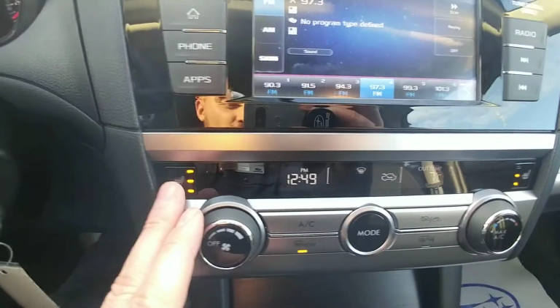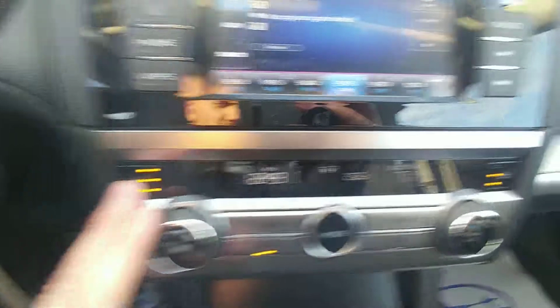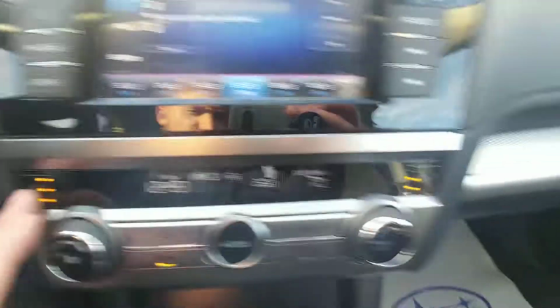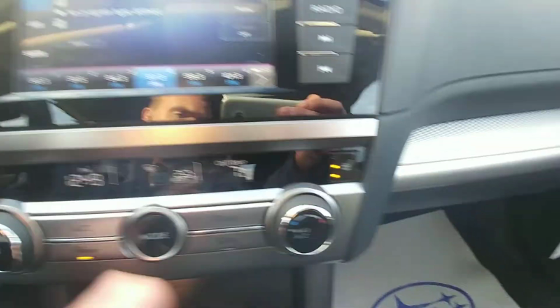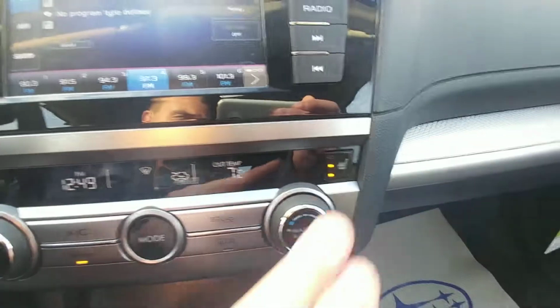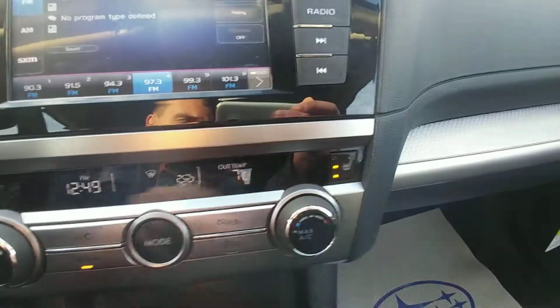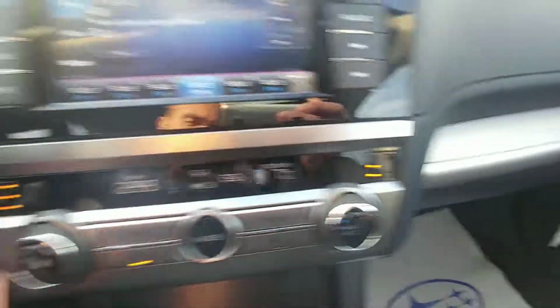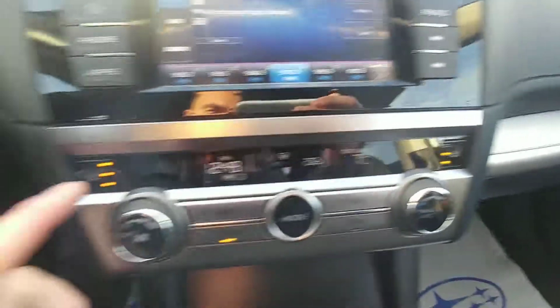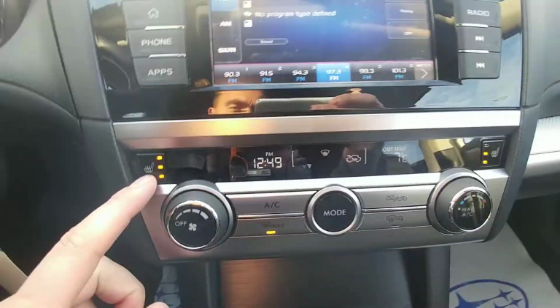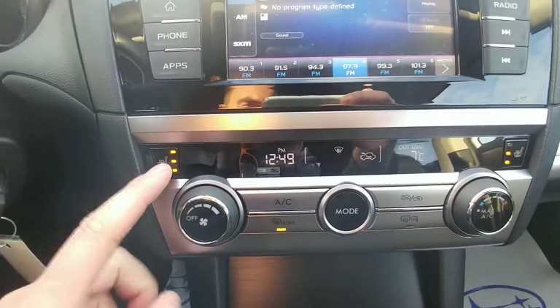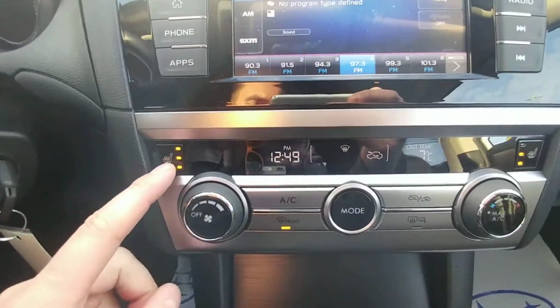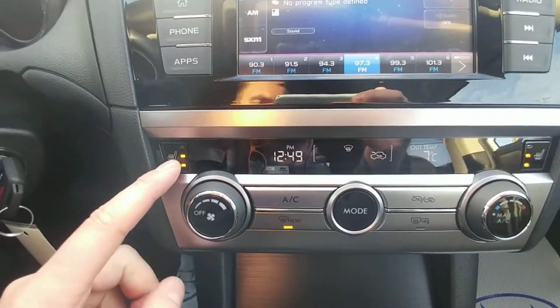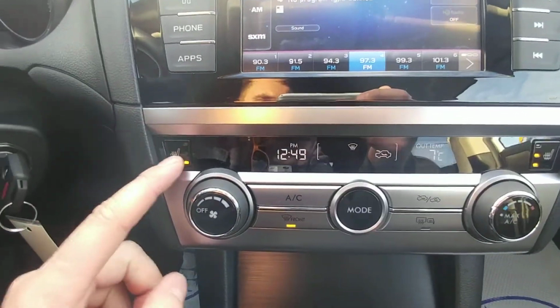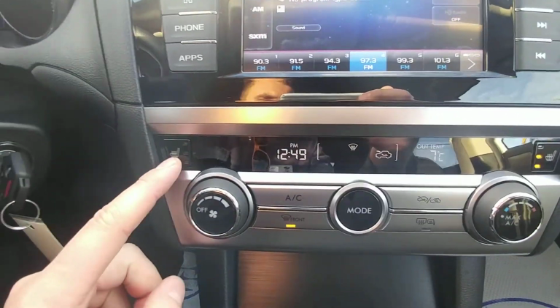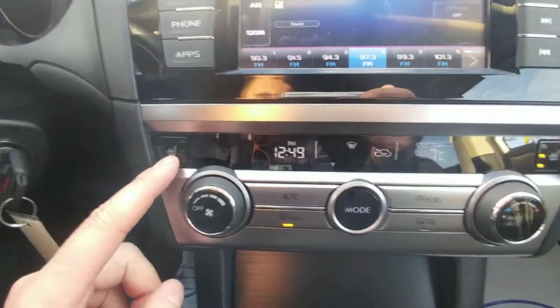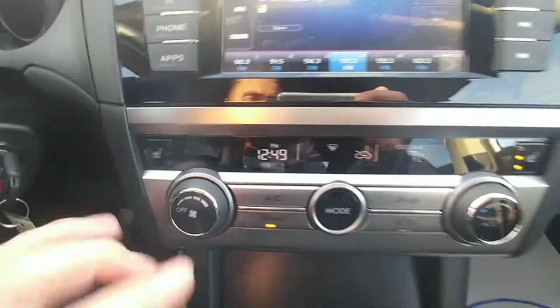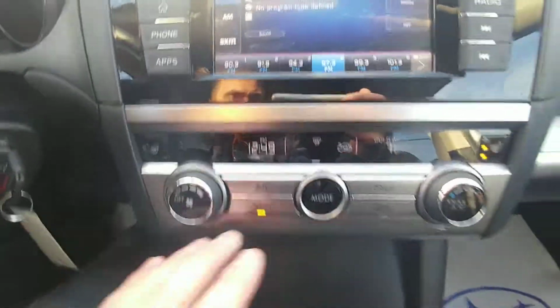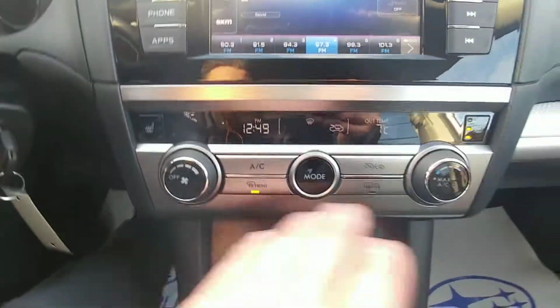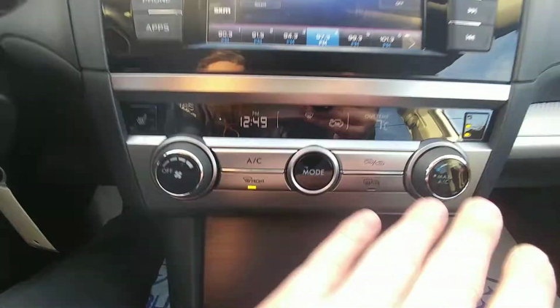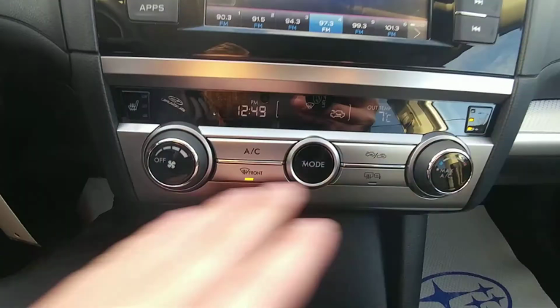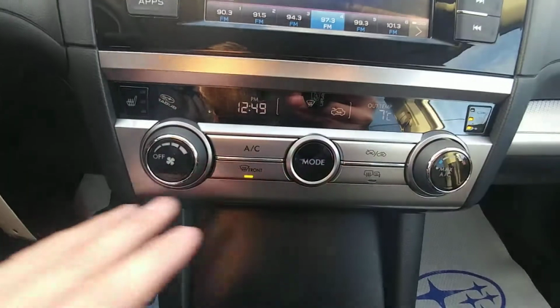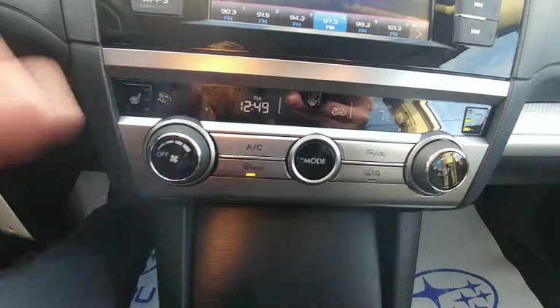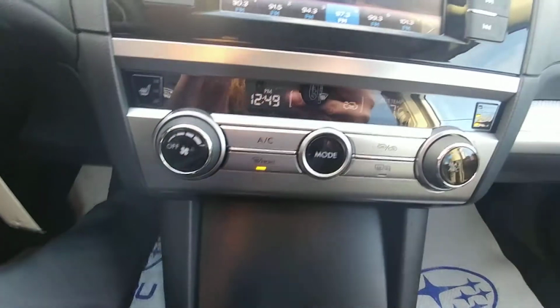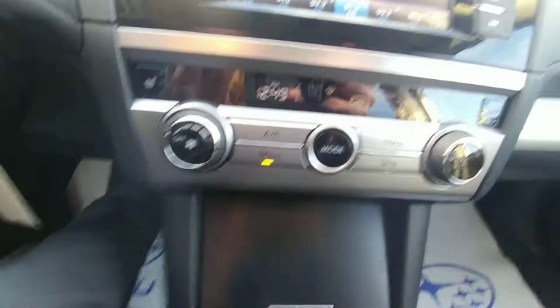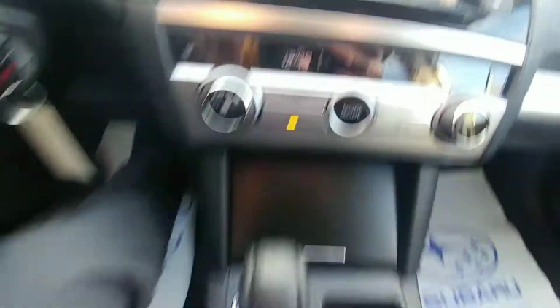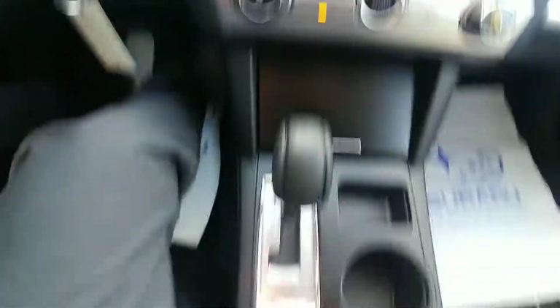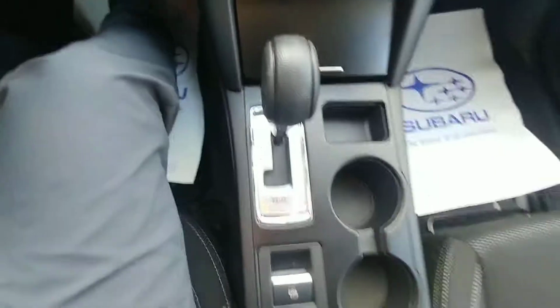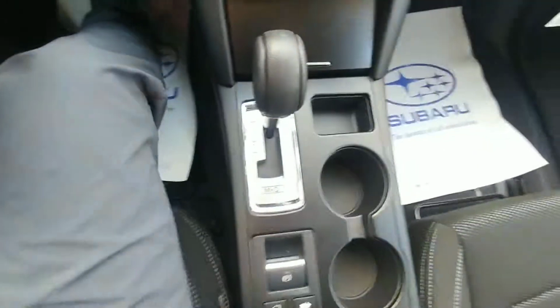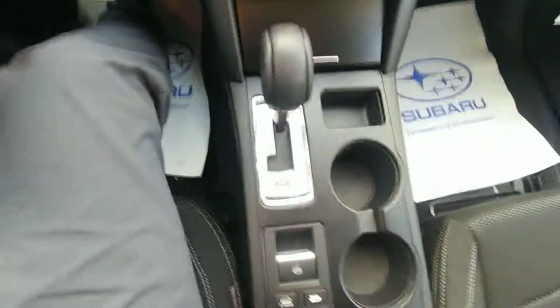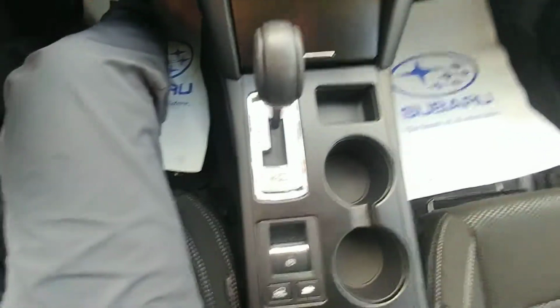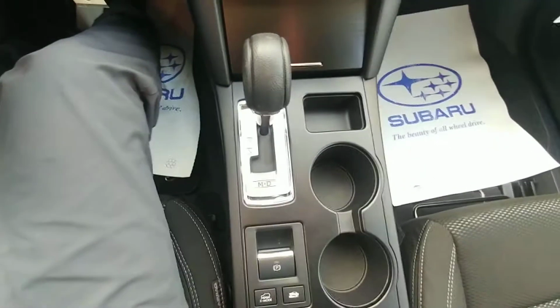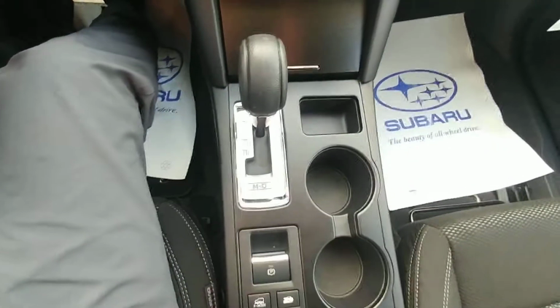We have three stages of heated seats for both driver and passenger. These are our climate controls, and of course it is the automatic.